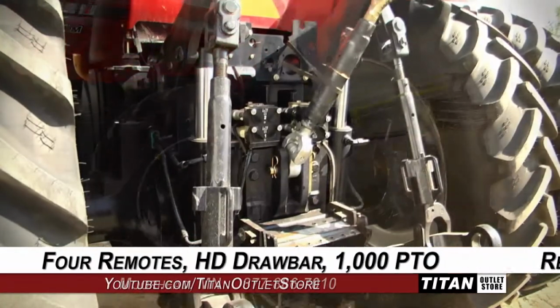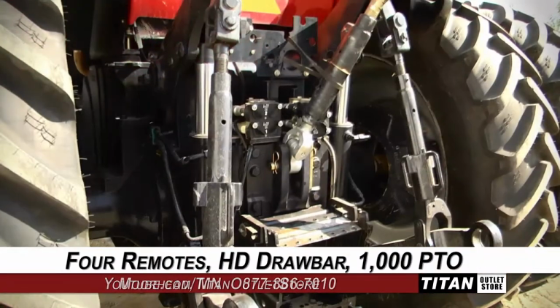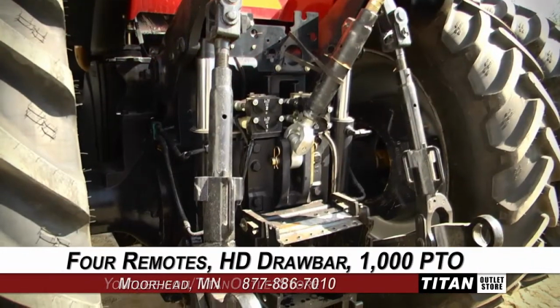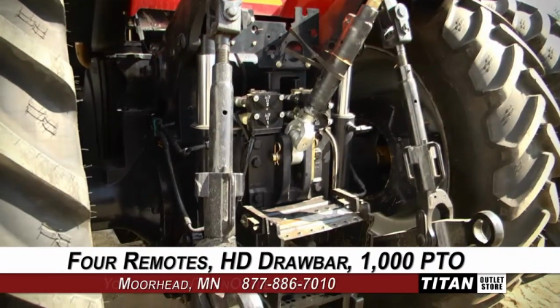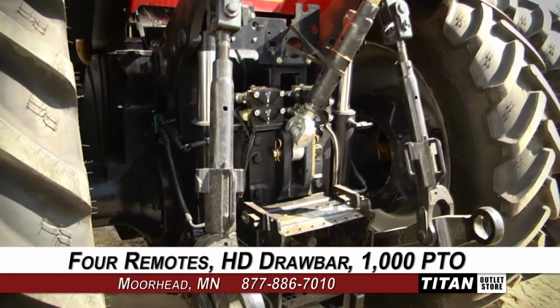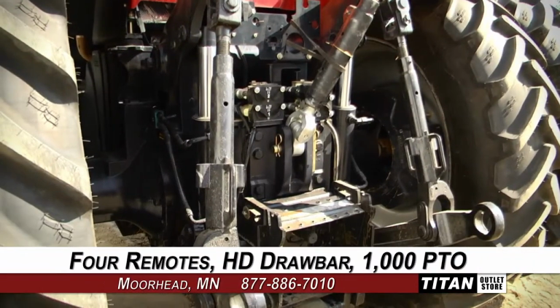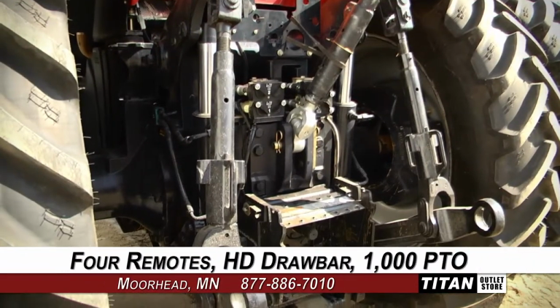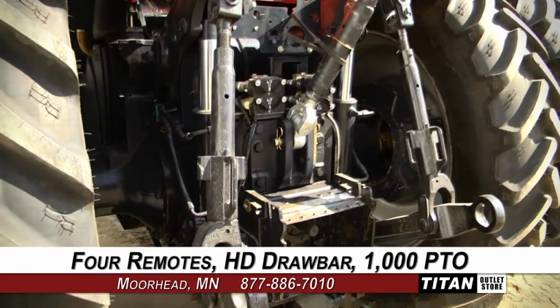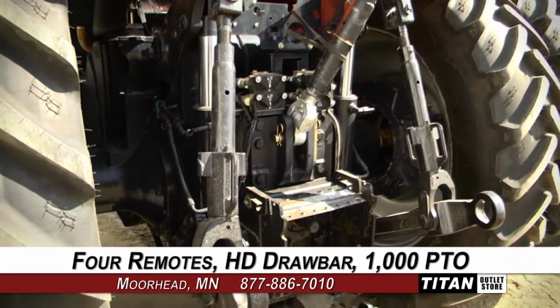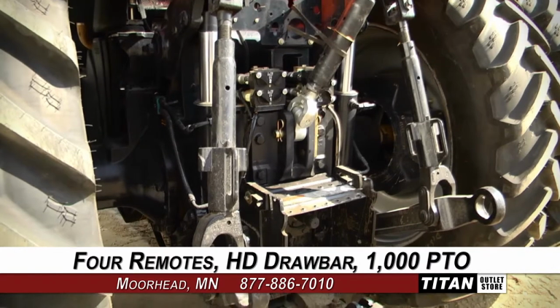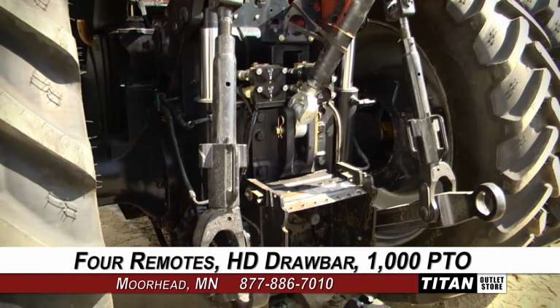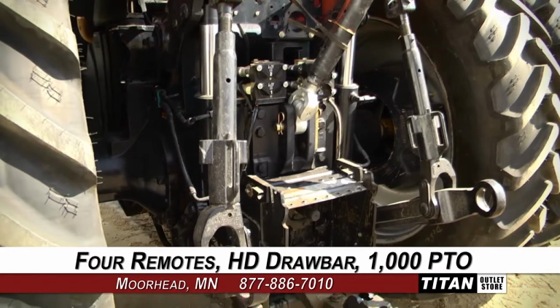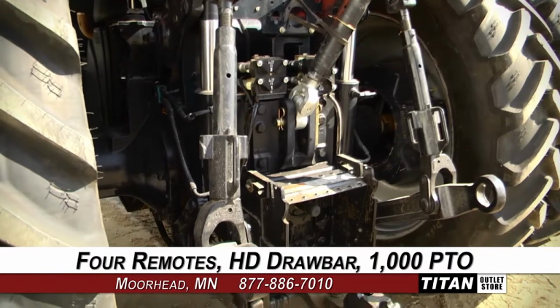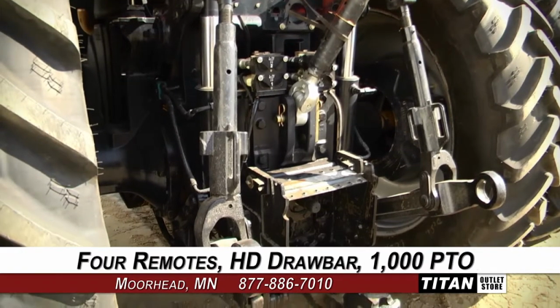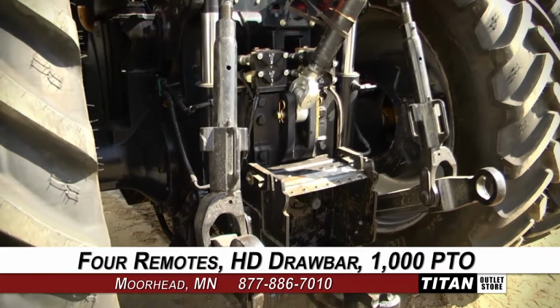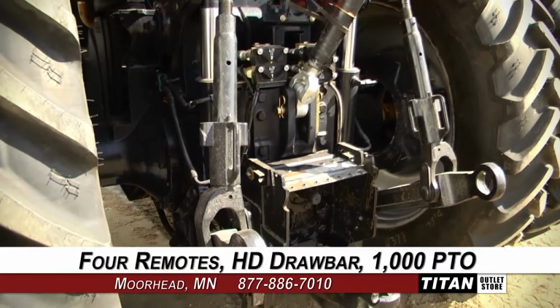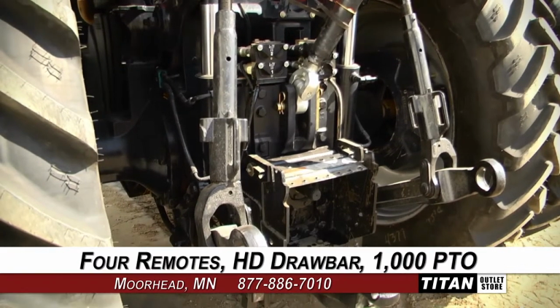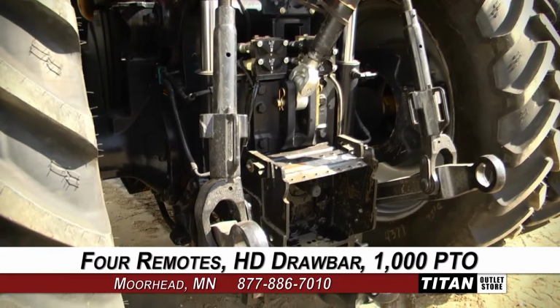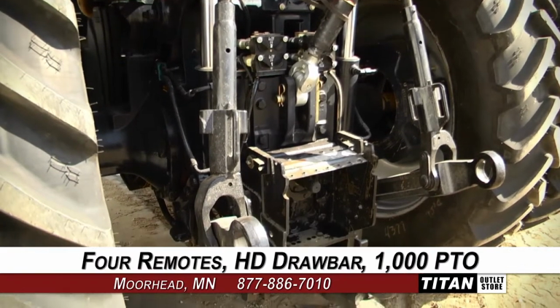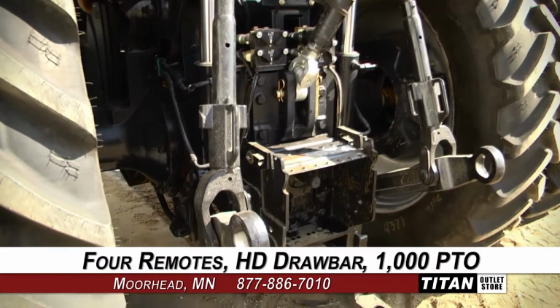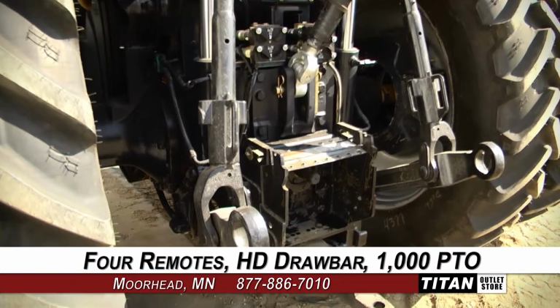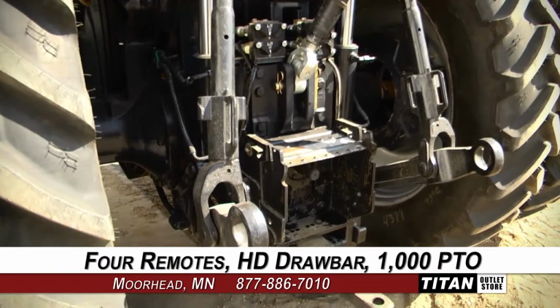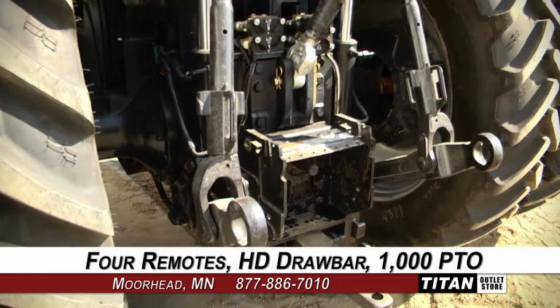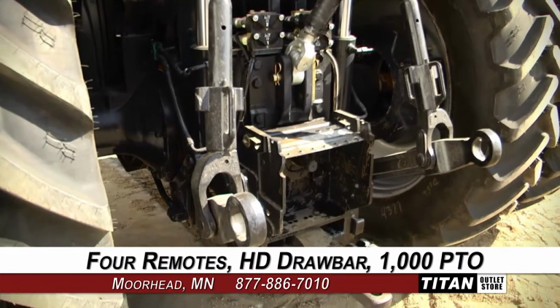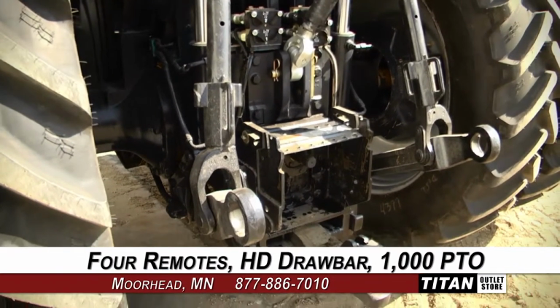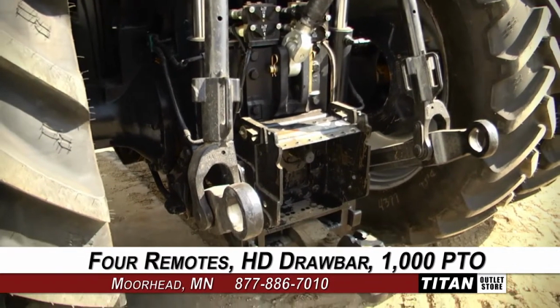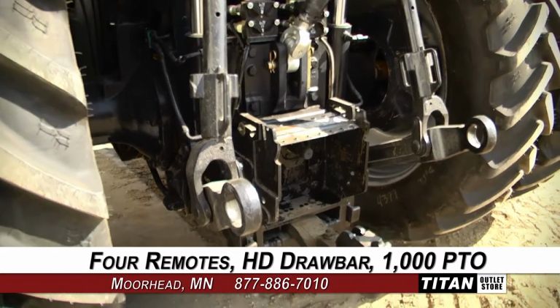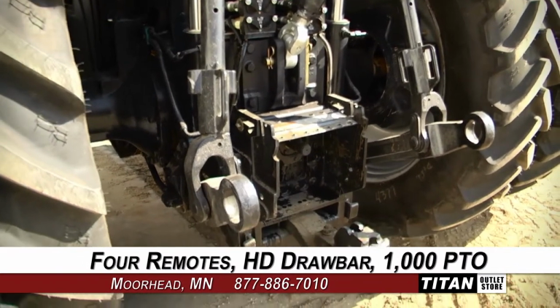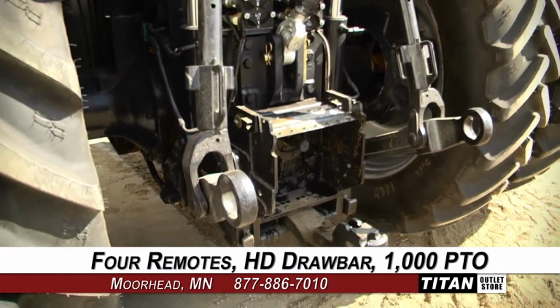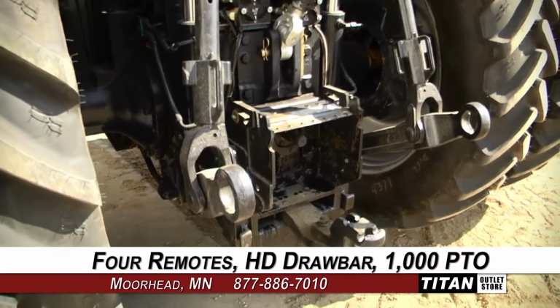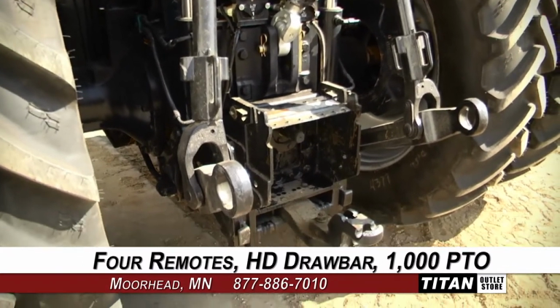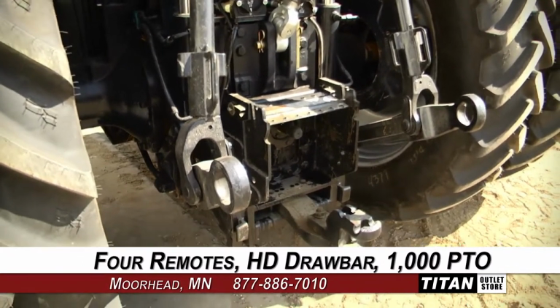And to the rear, which is equipped with 4 remotes, a heavy-duty drawbar, and 1000 PTO.